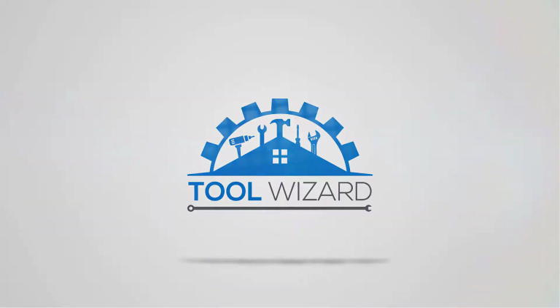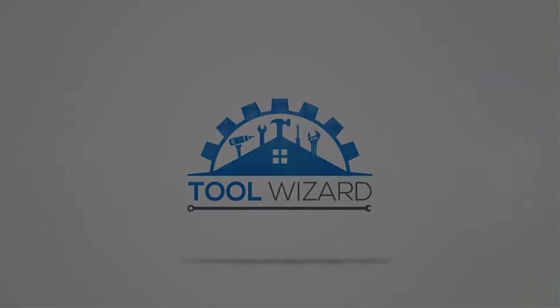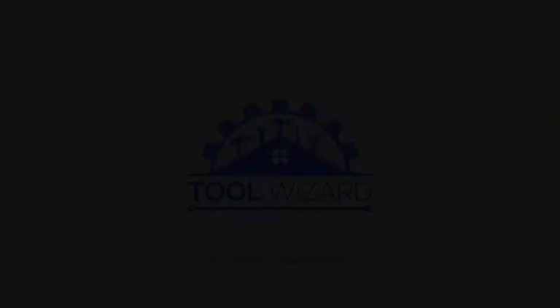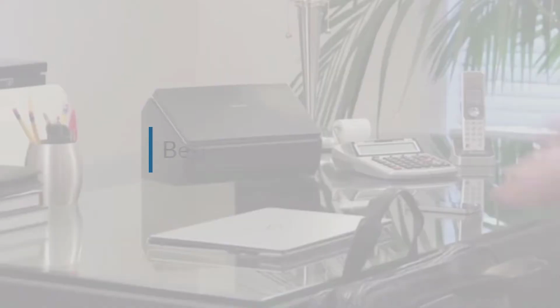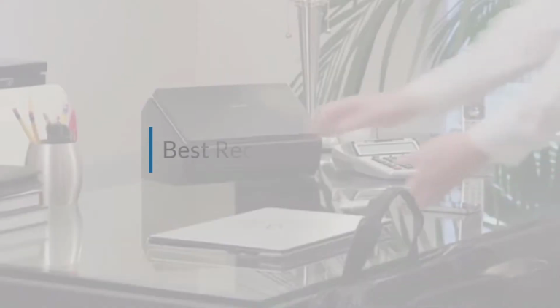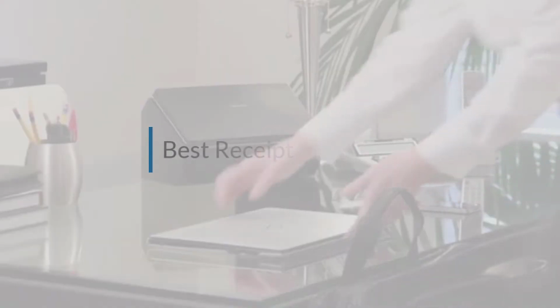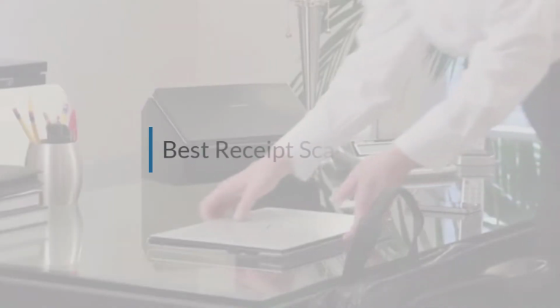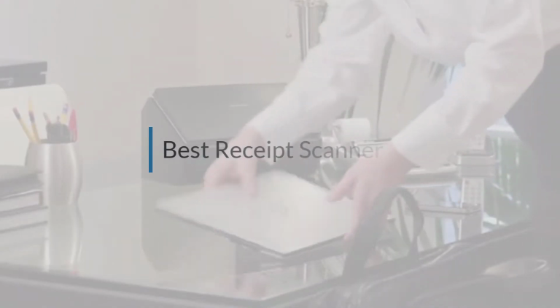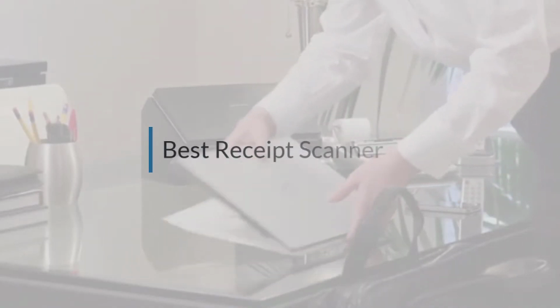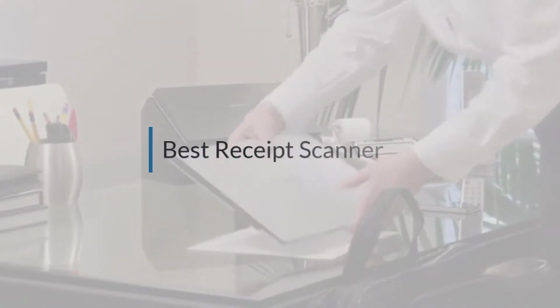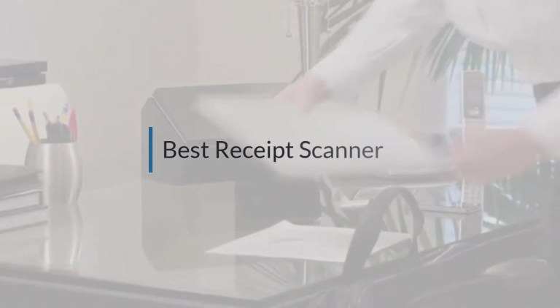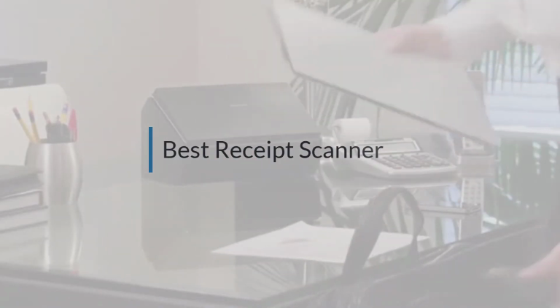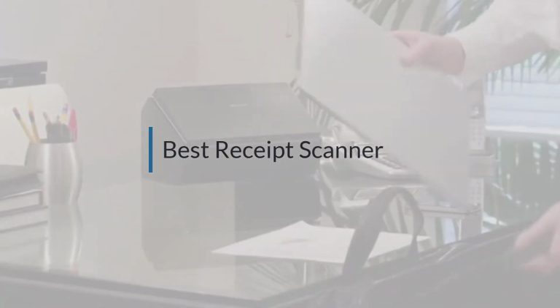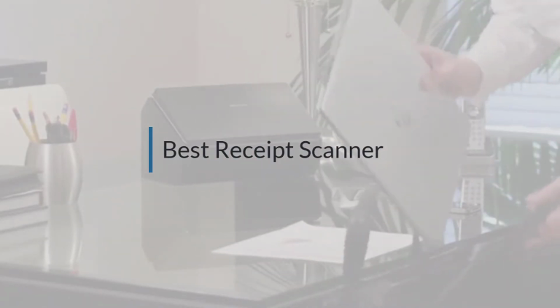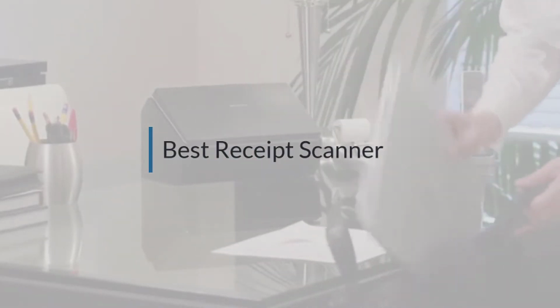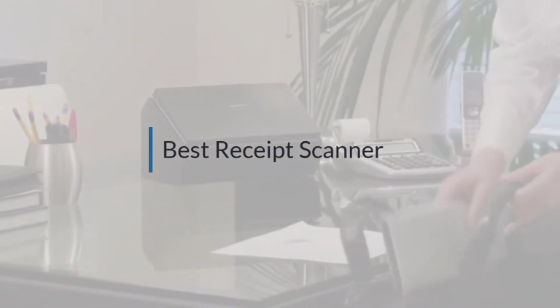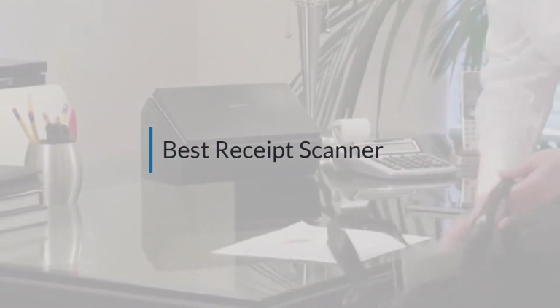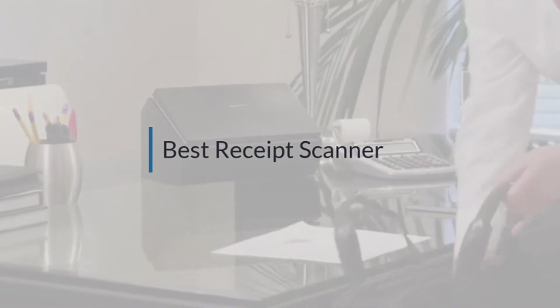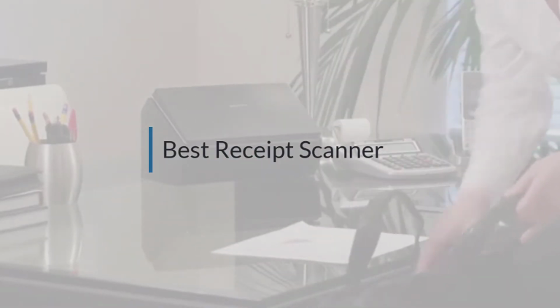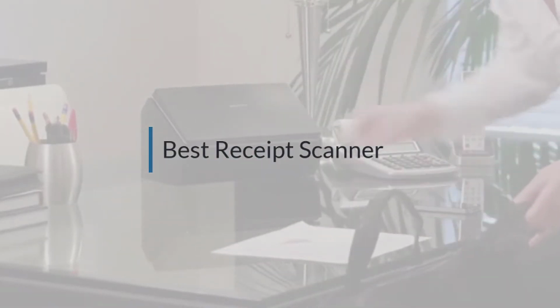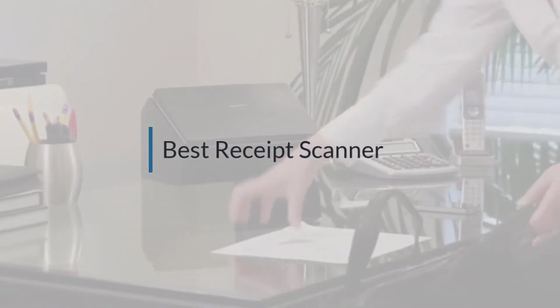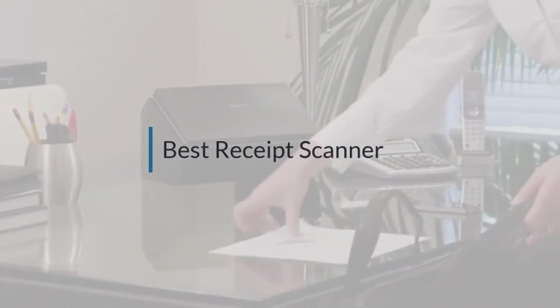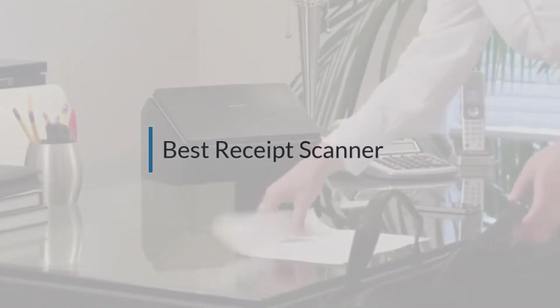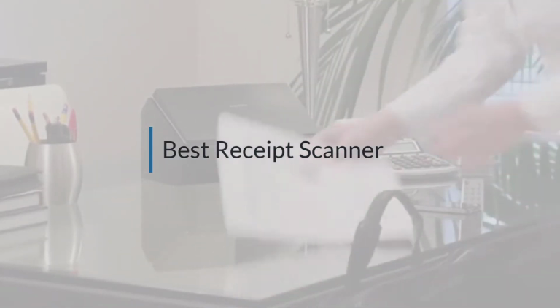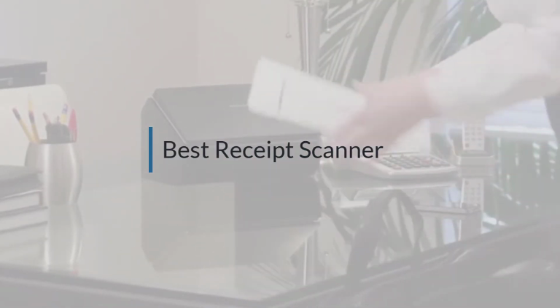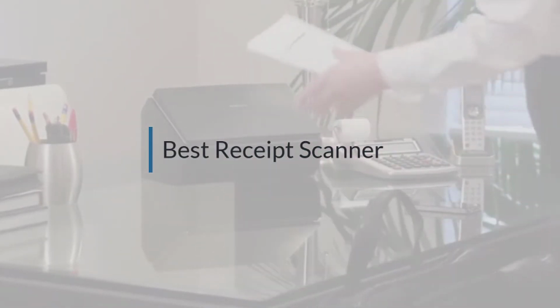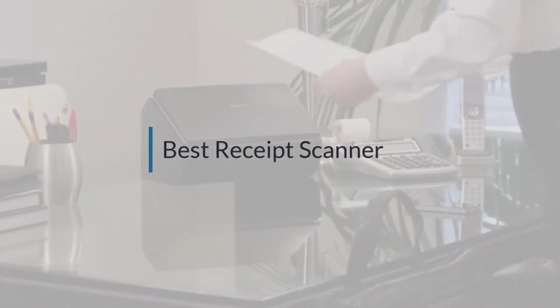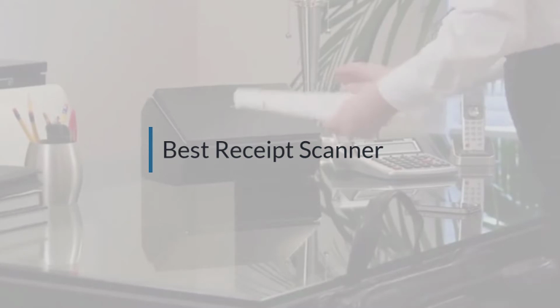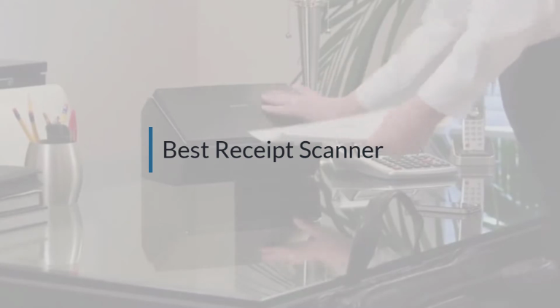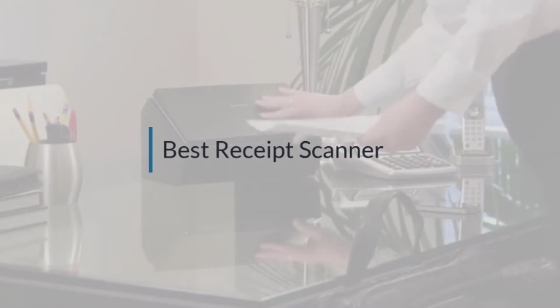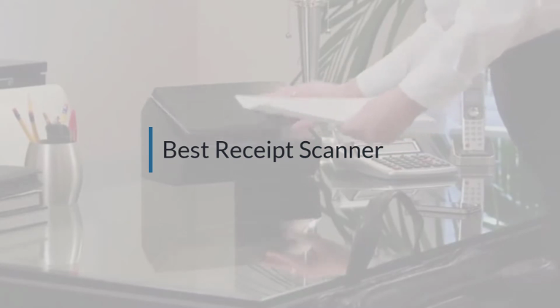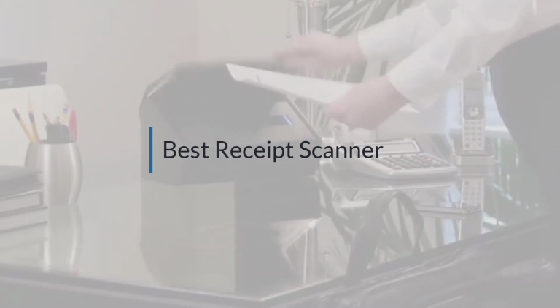If you are looking for the best receipt scanner, here is a collection you have got to see. Let's get started.